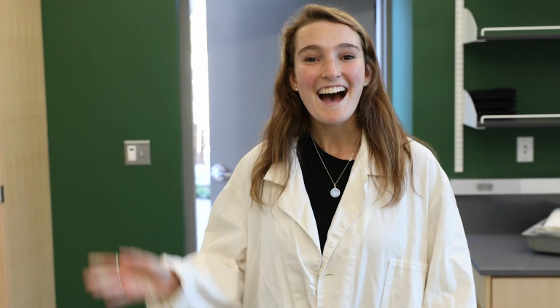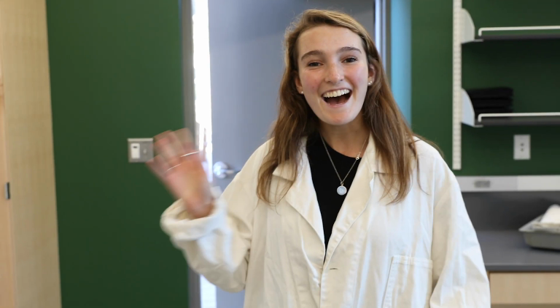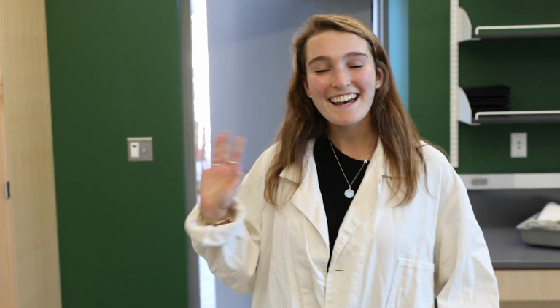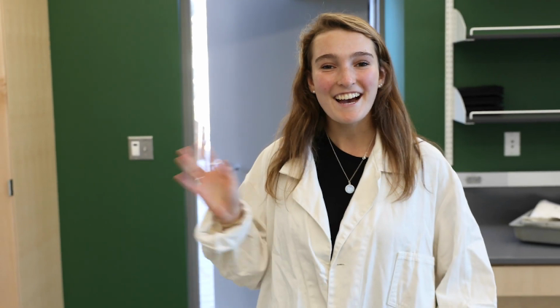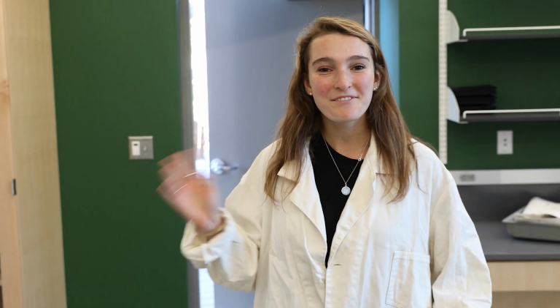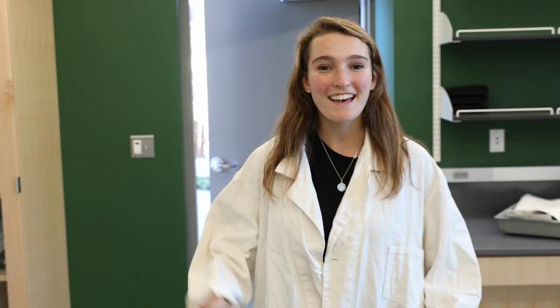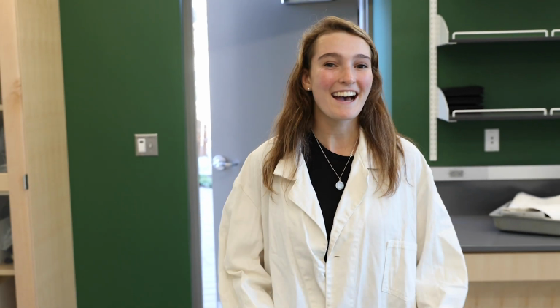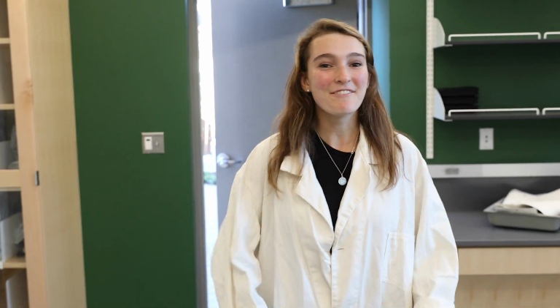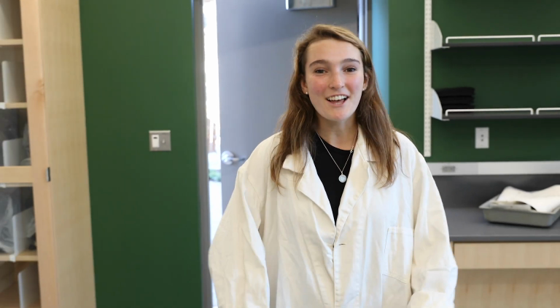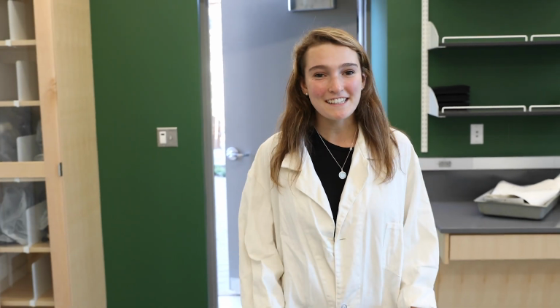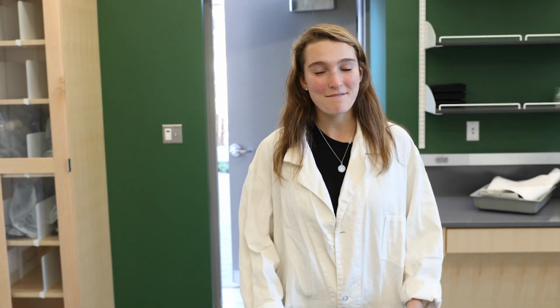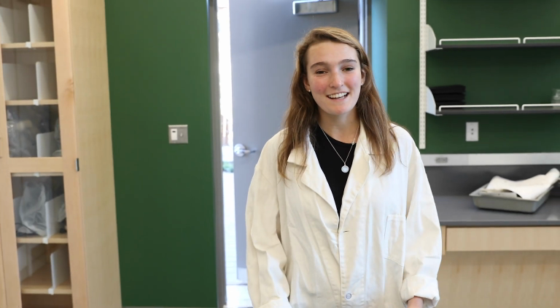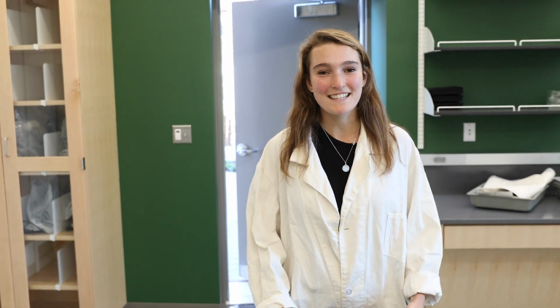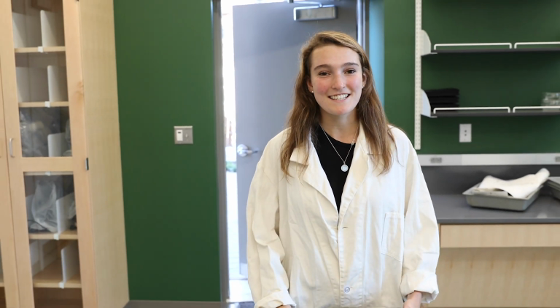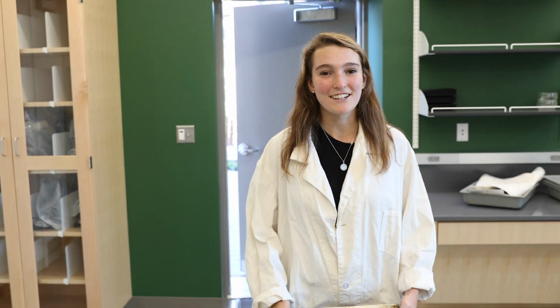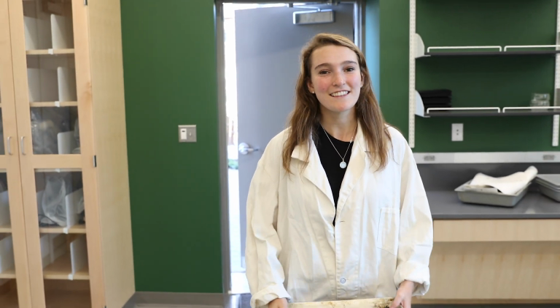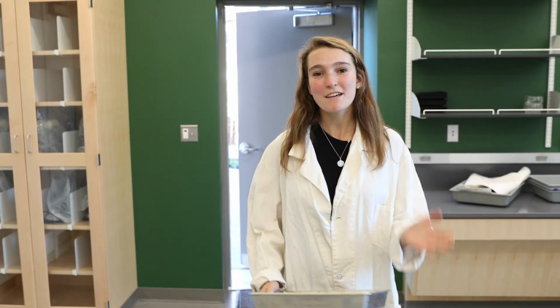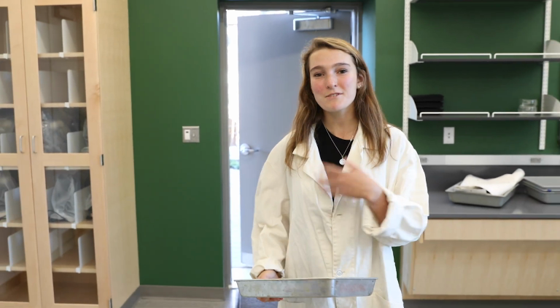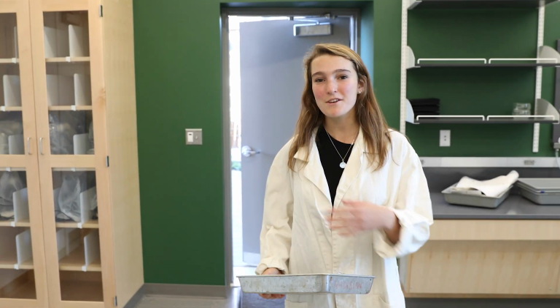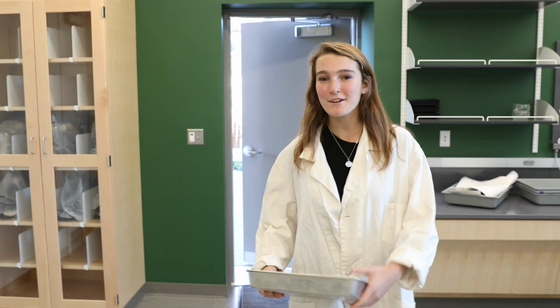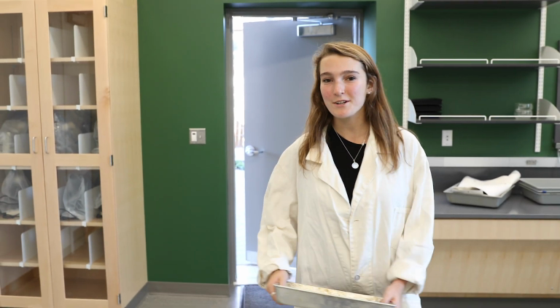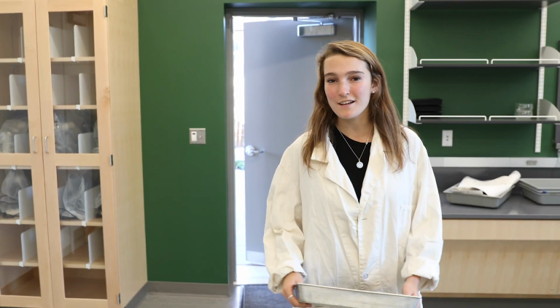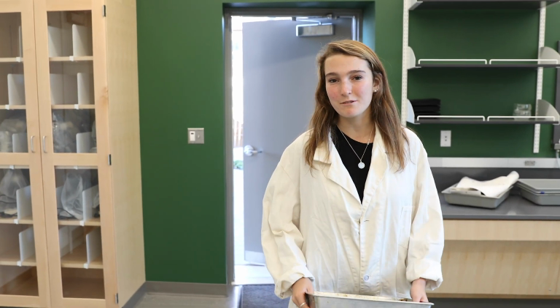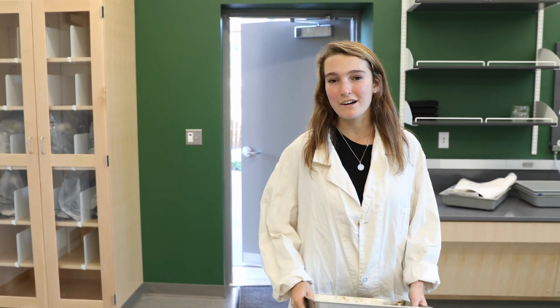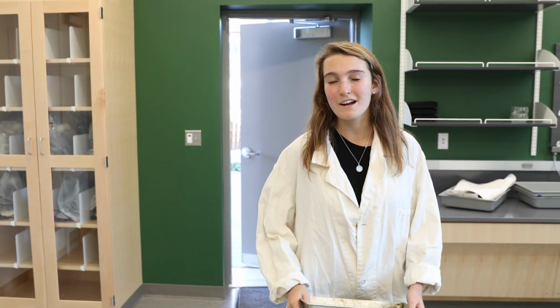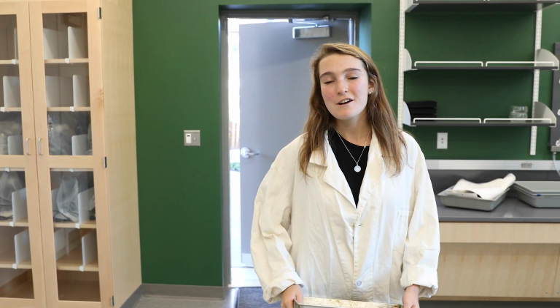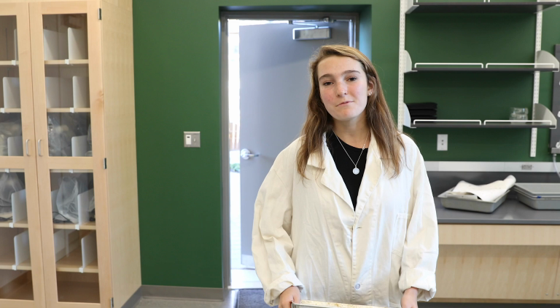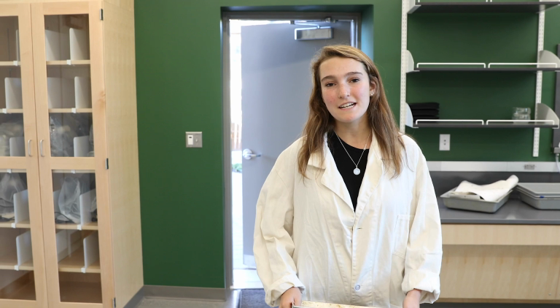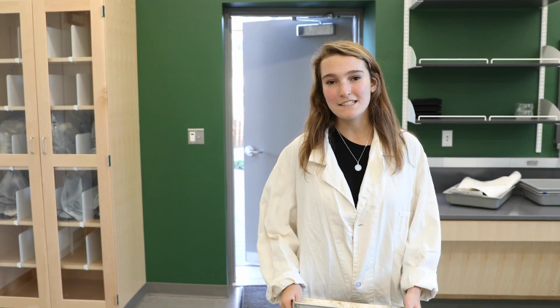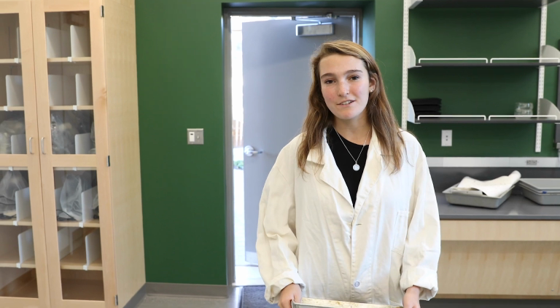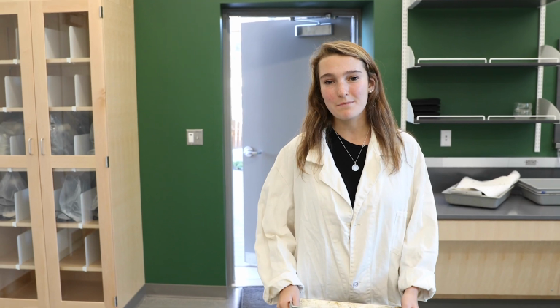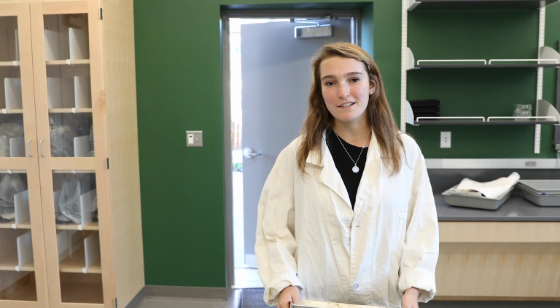Hi, I'm Faye. I'm loving anatomy class this year. Let me show you the outdoor classroom where we dissected fetal pigs.